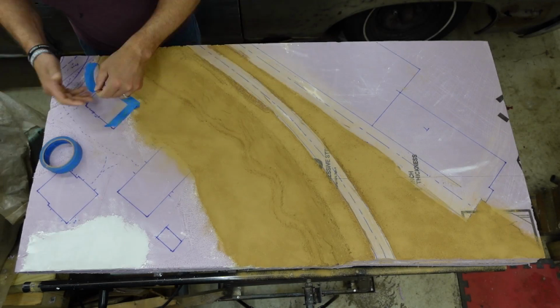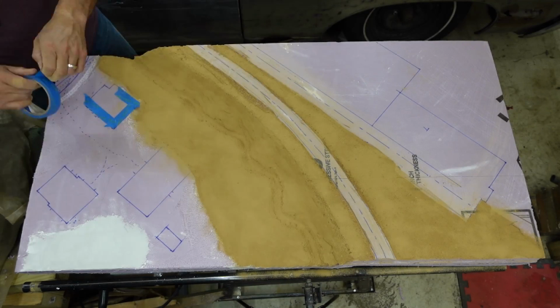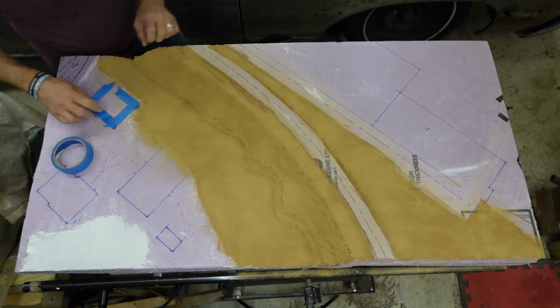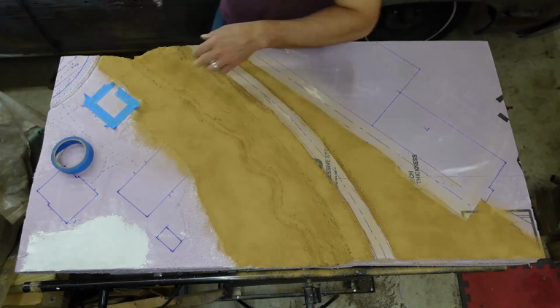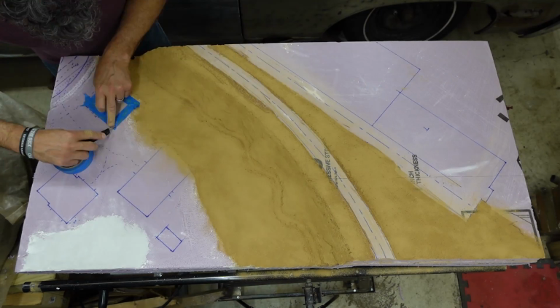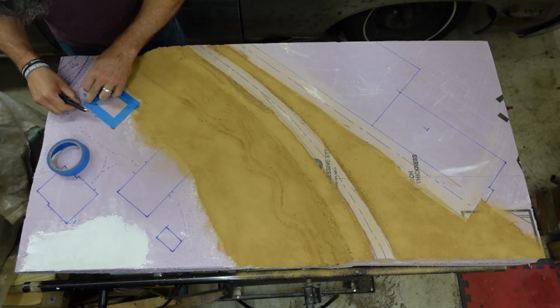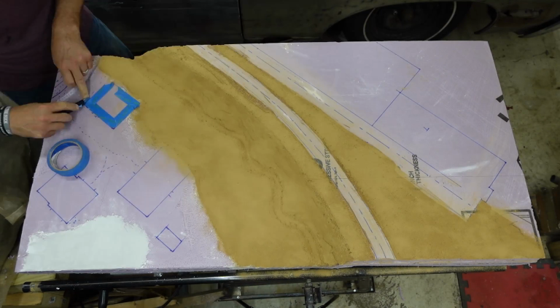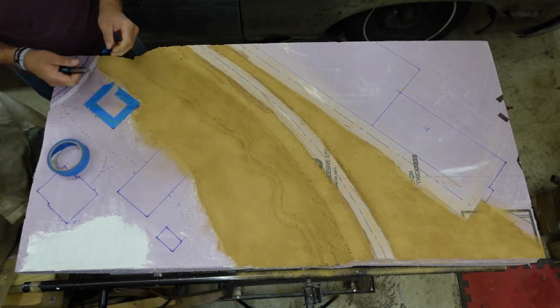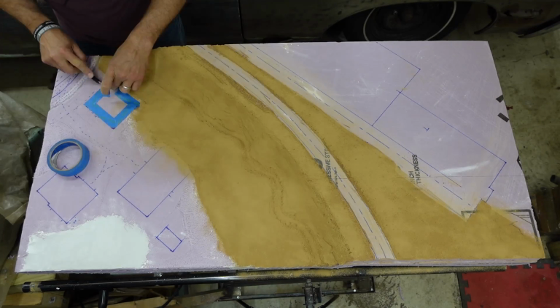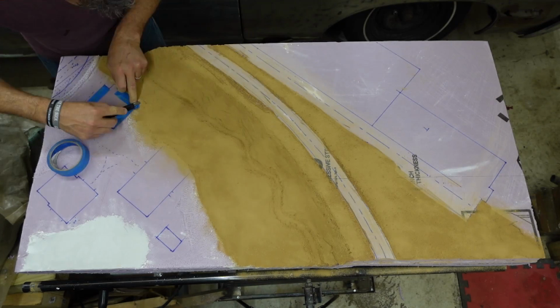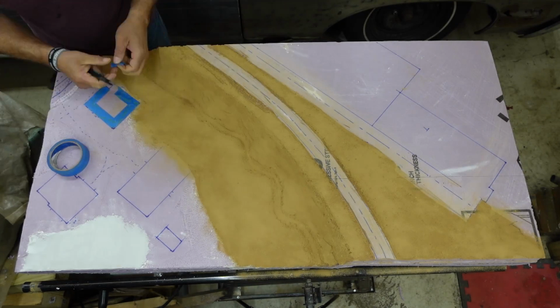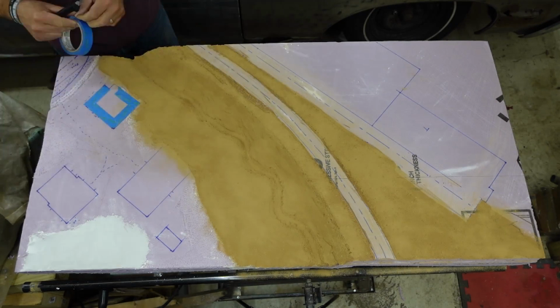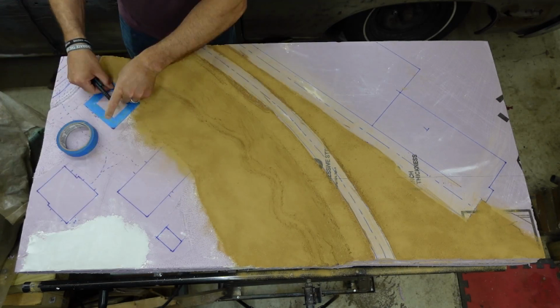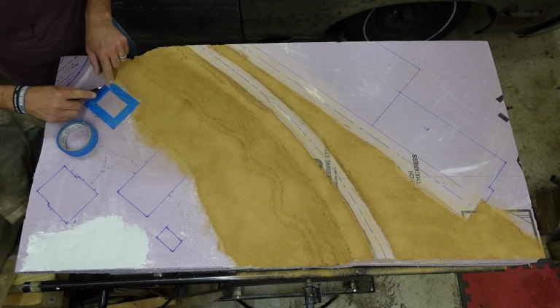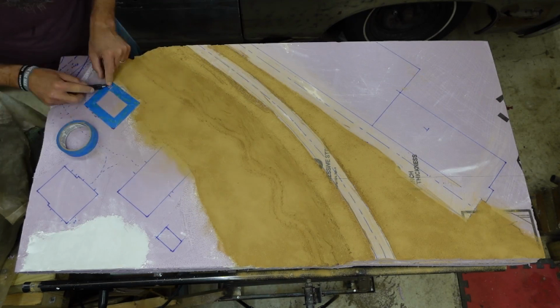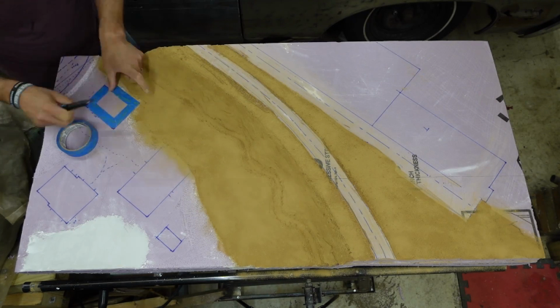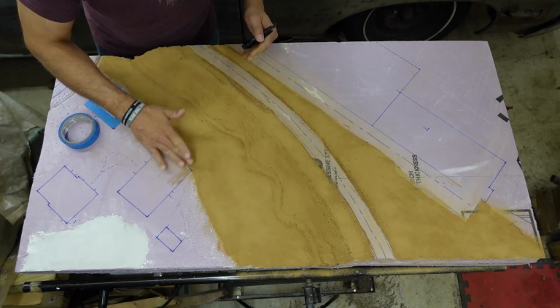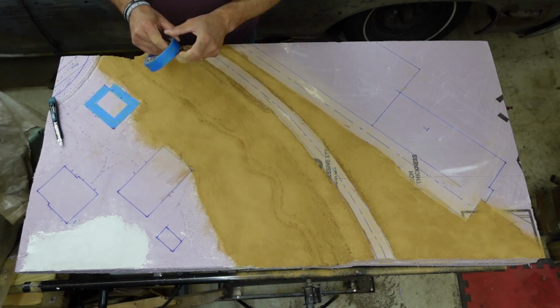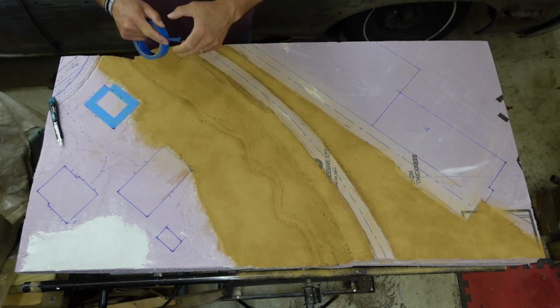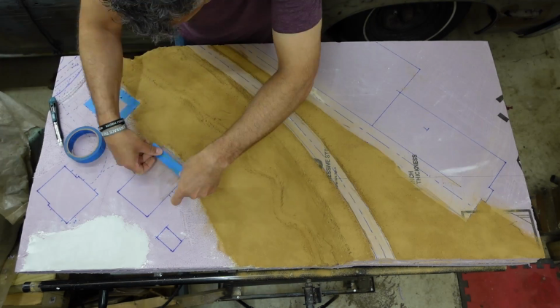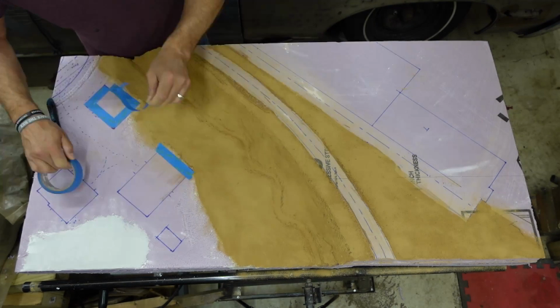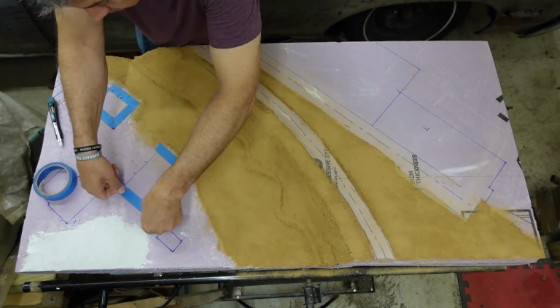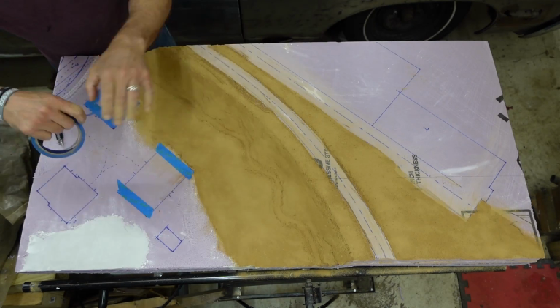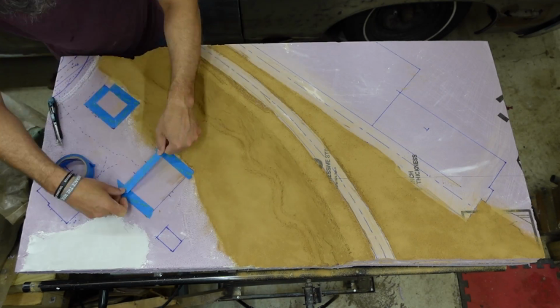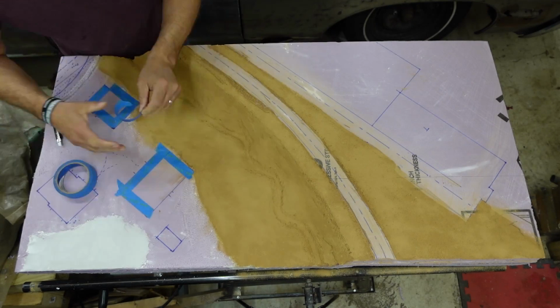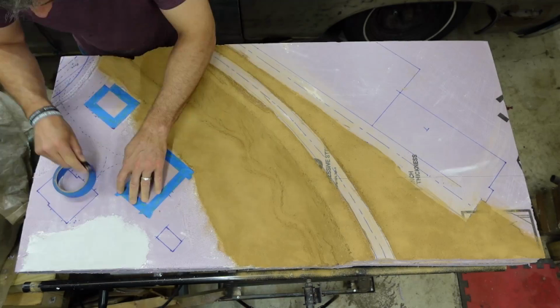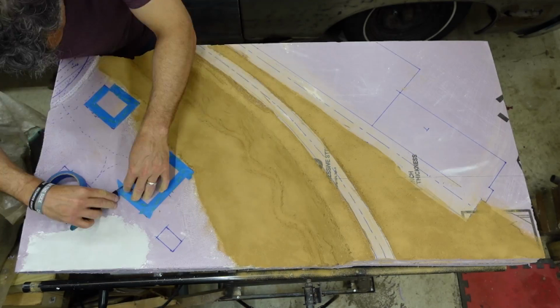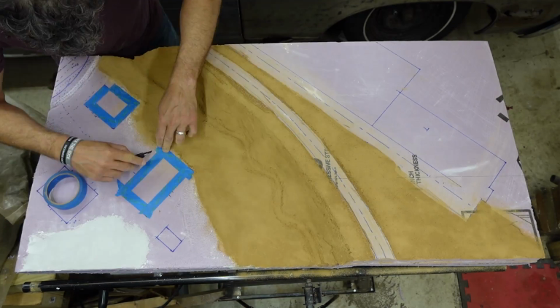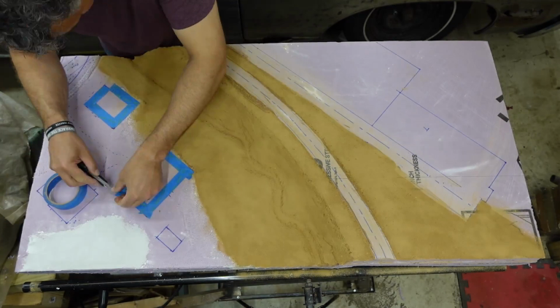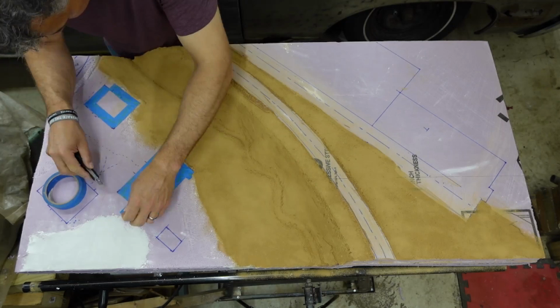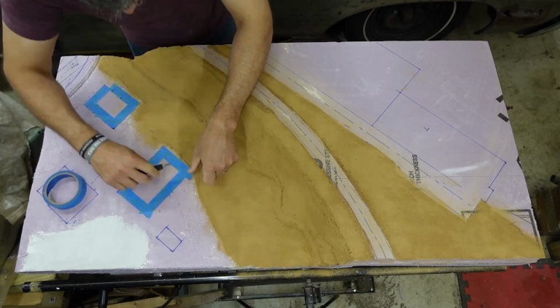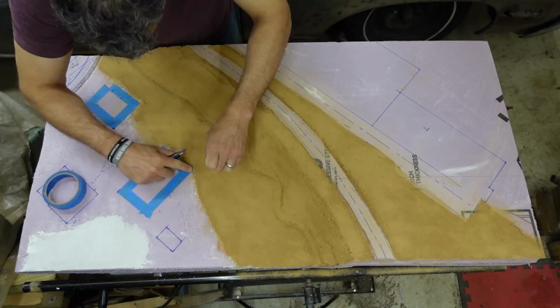I taped off the foundations of the buildings to keep them clean and to help set them into the terrain.